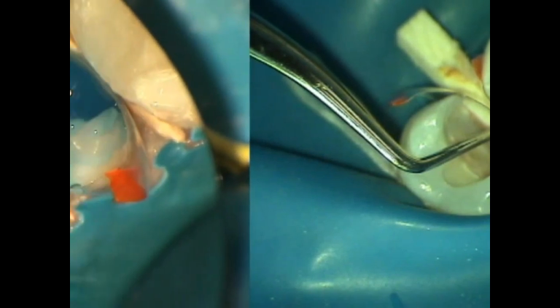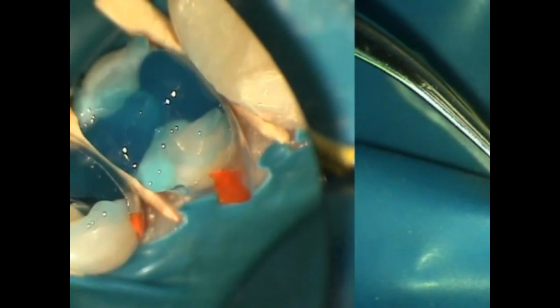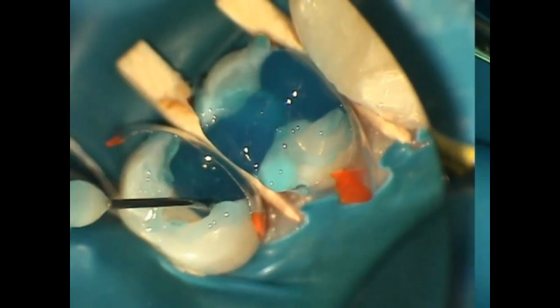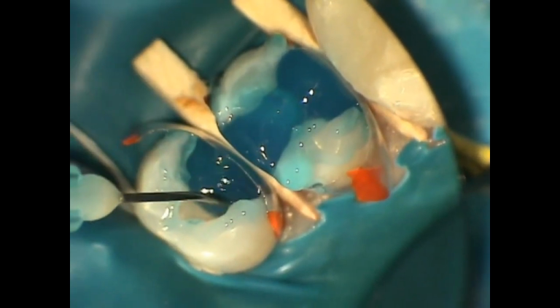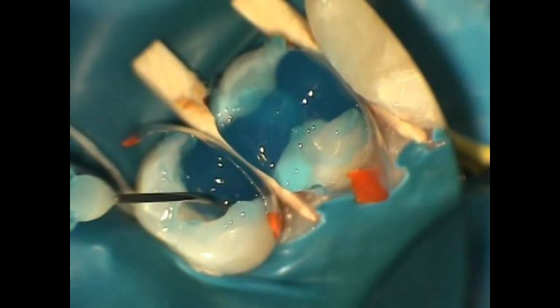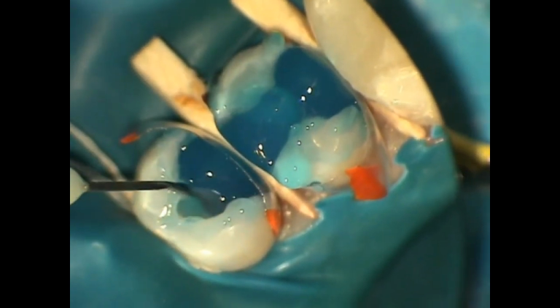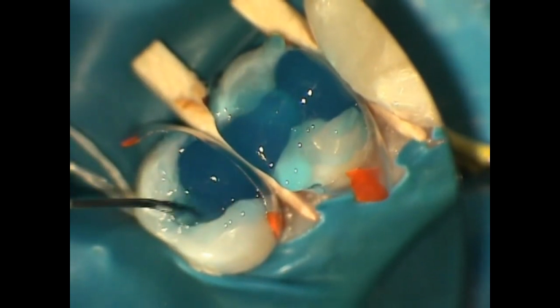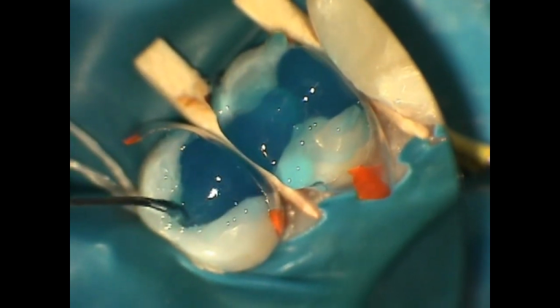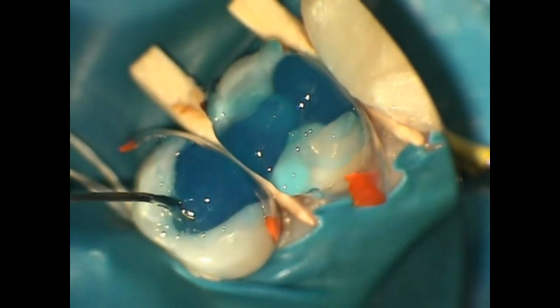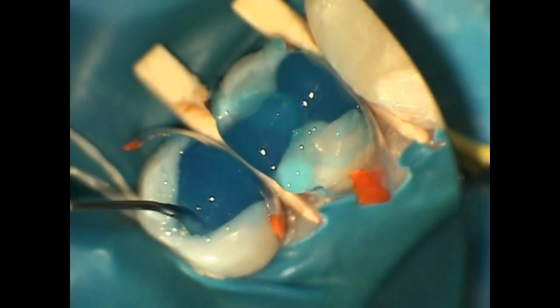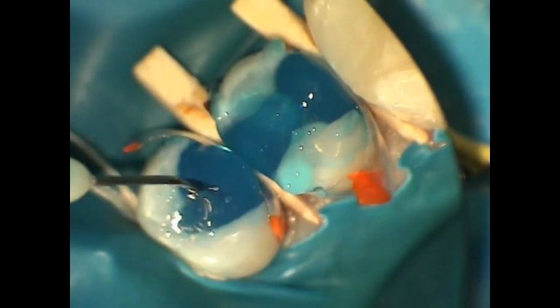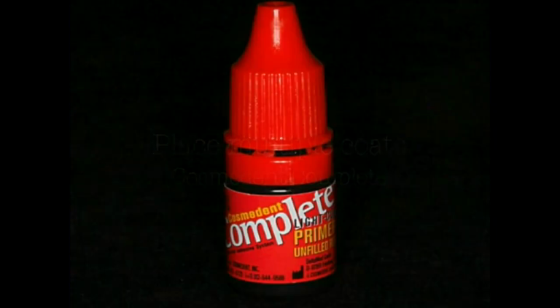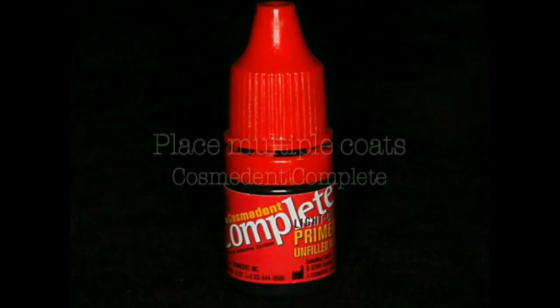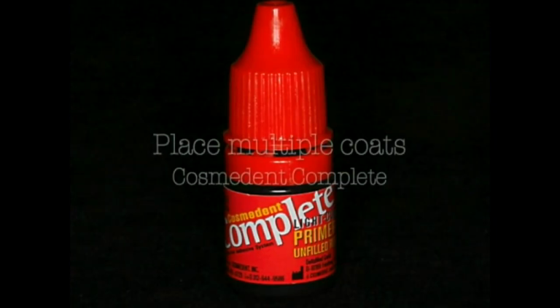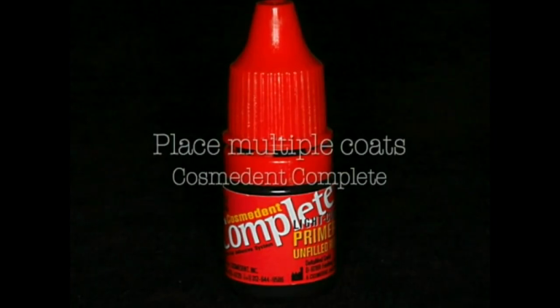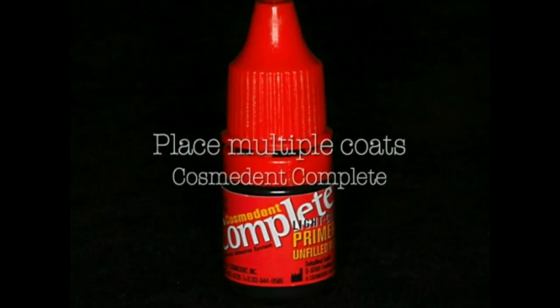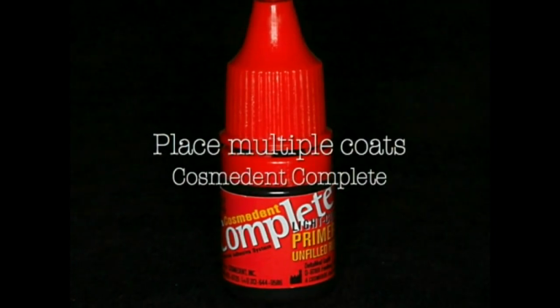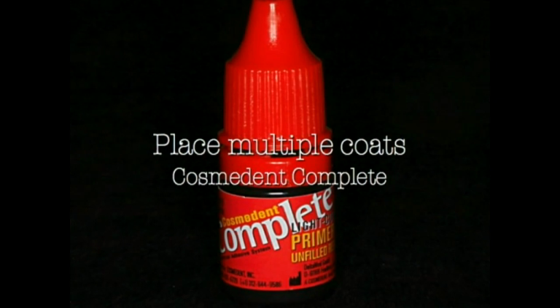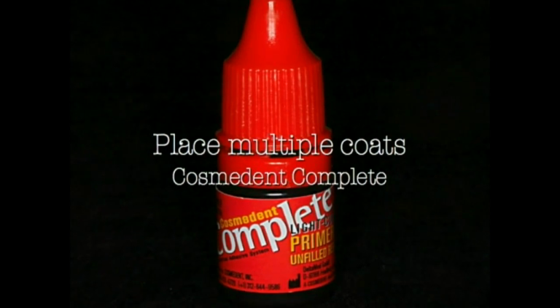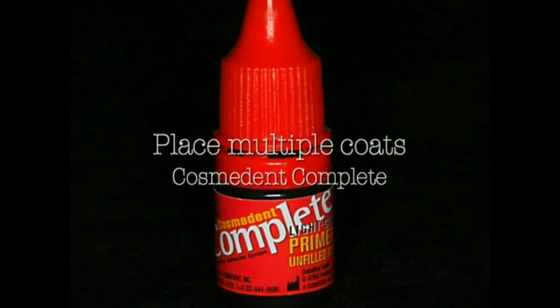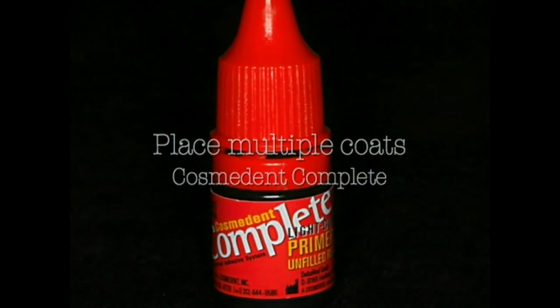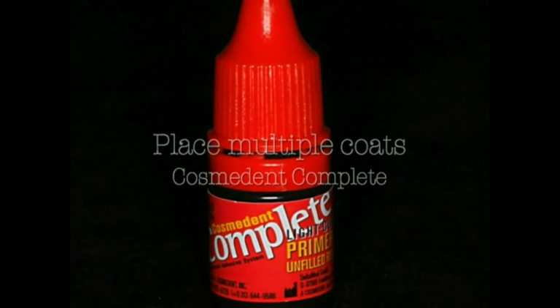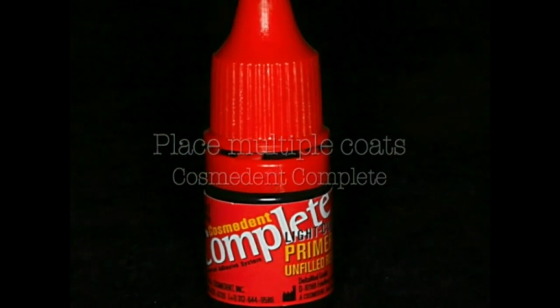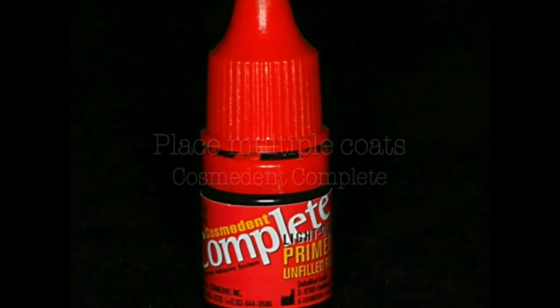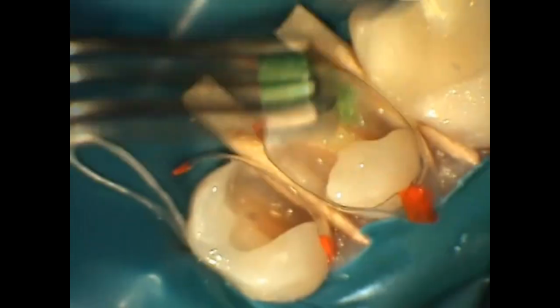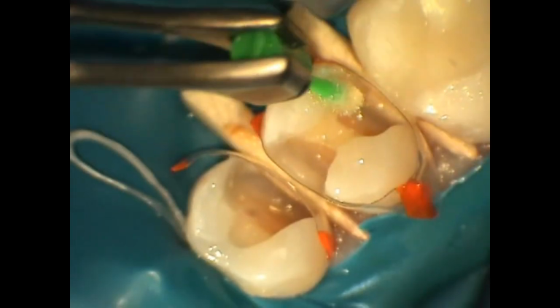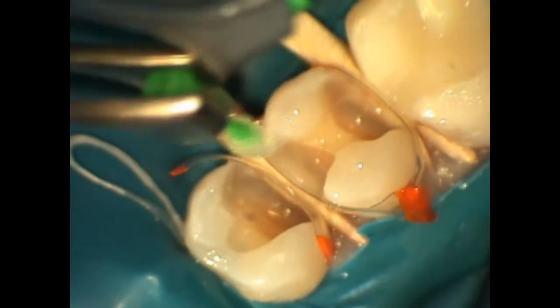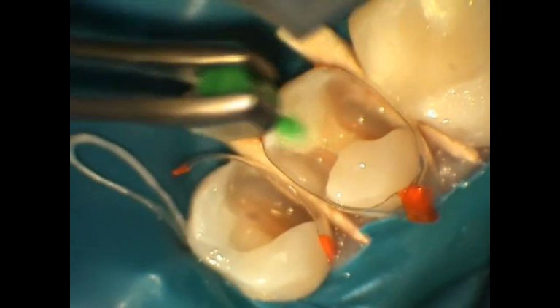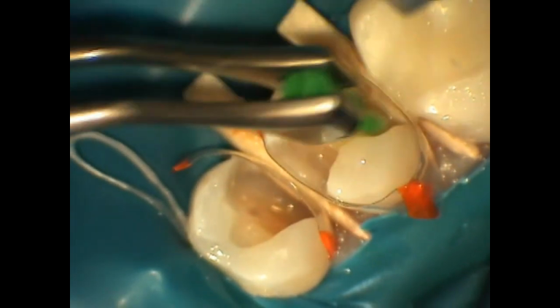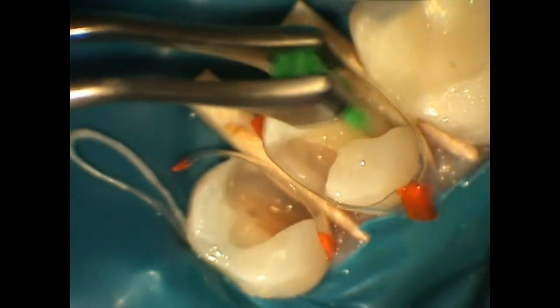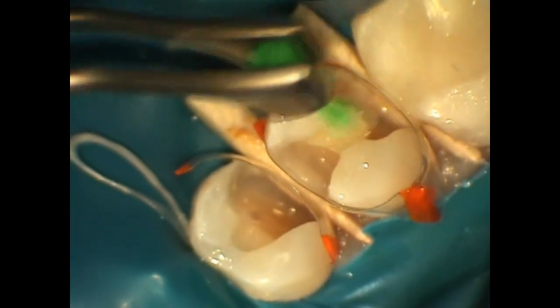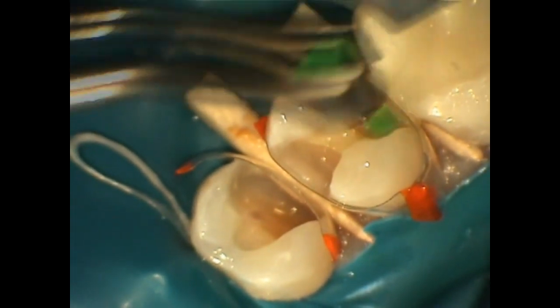The key to developing ideal class two composites is to first transition your class twos into class one composites.